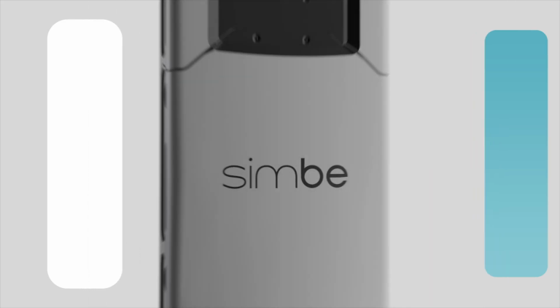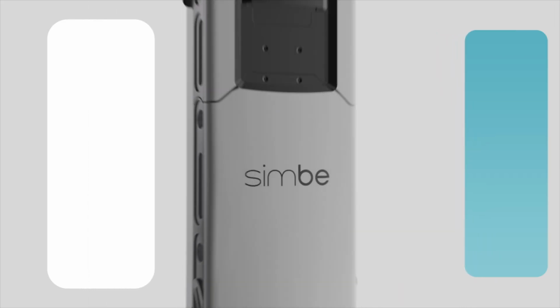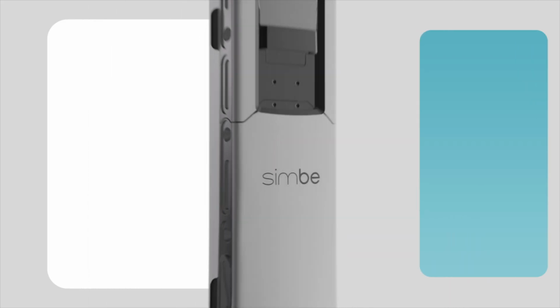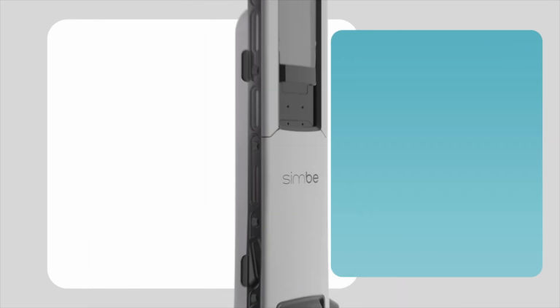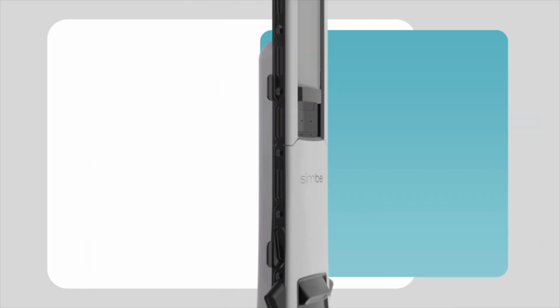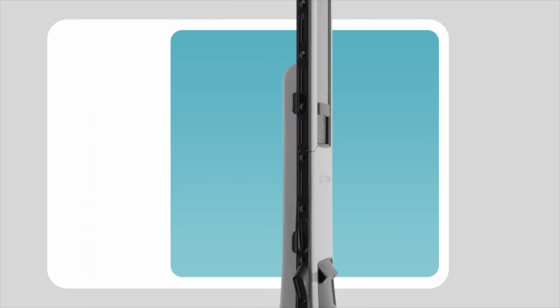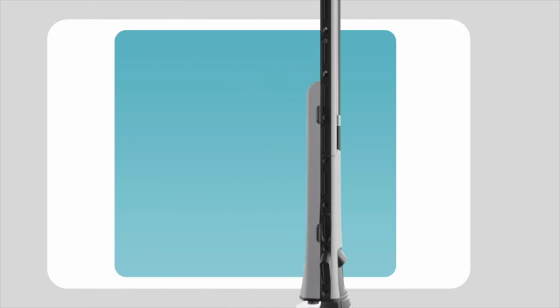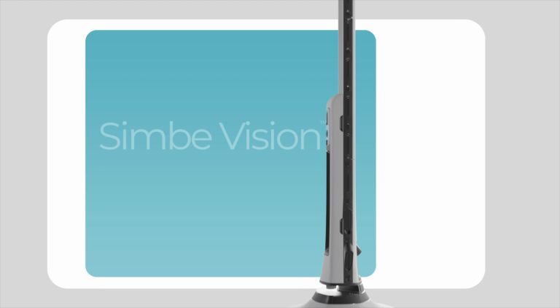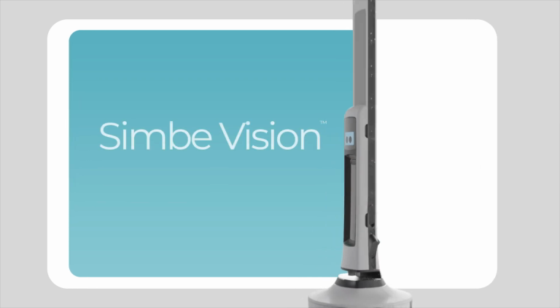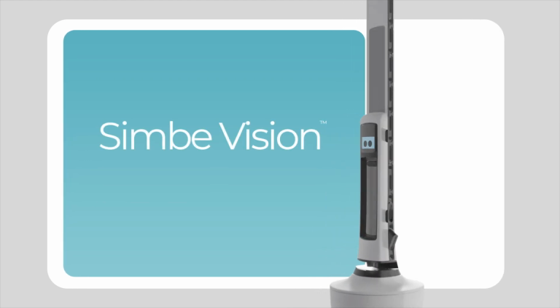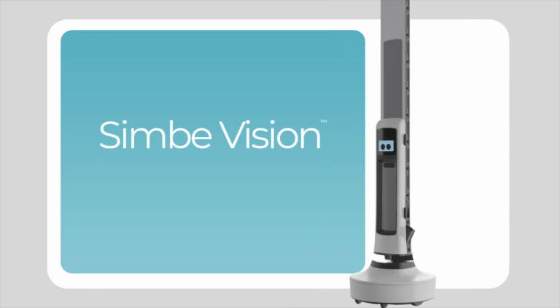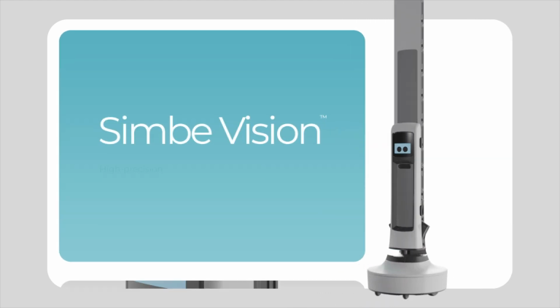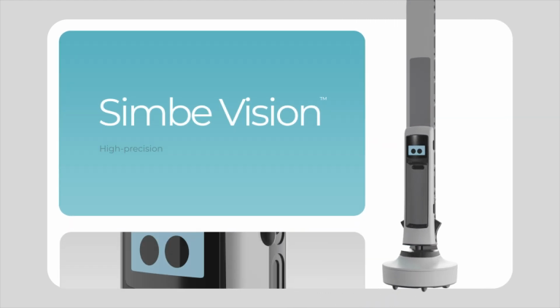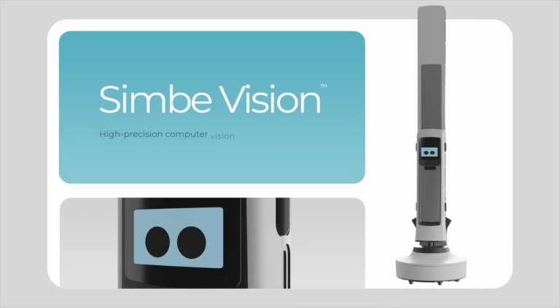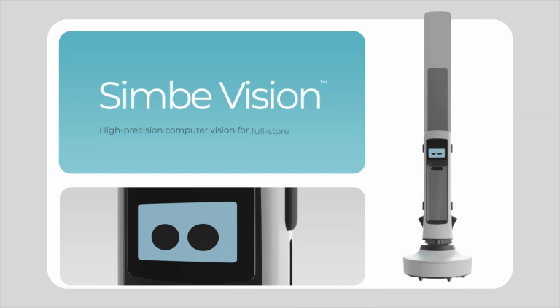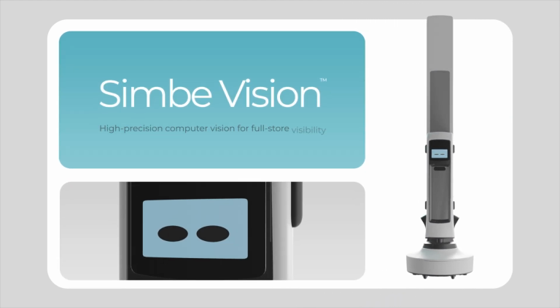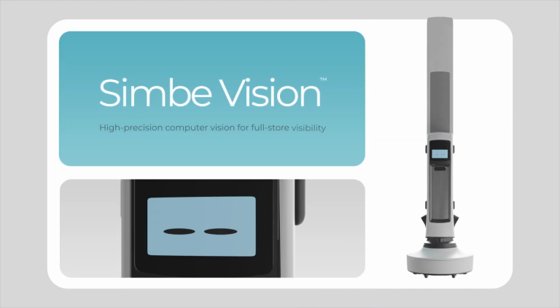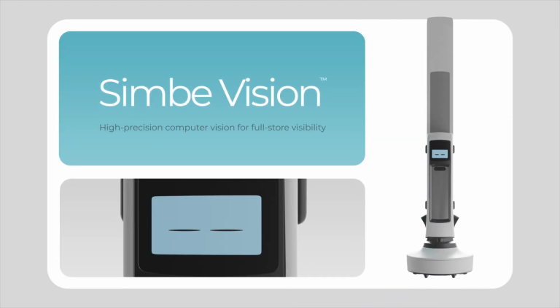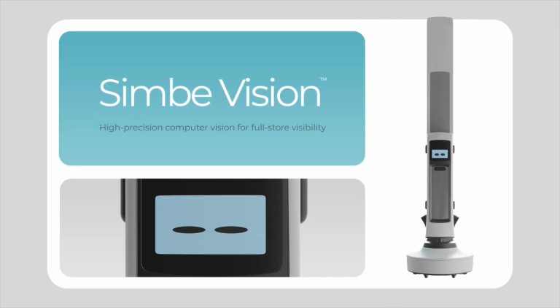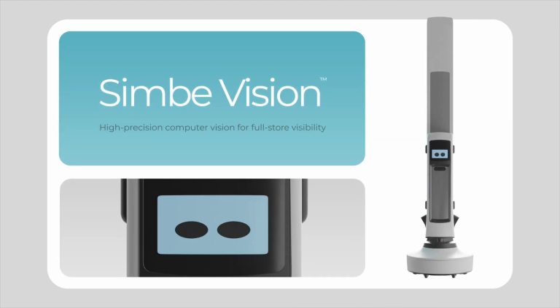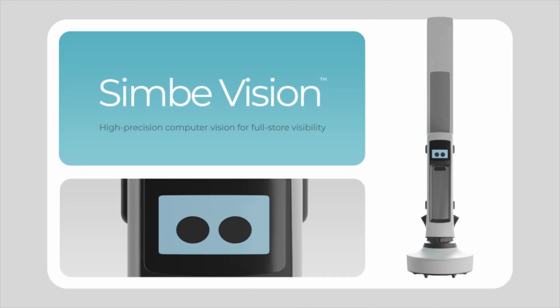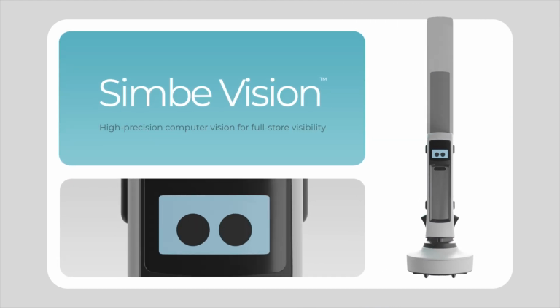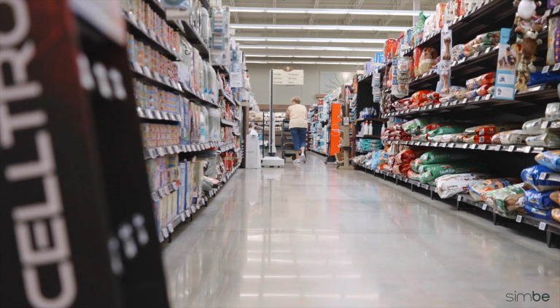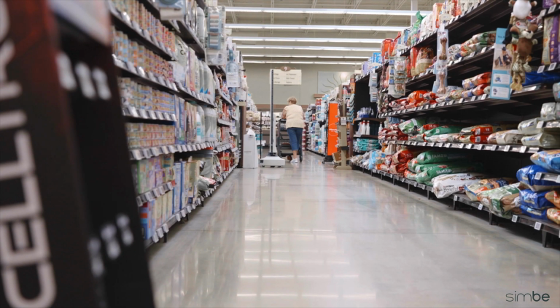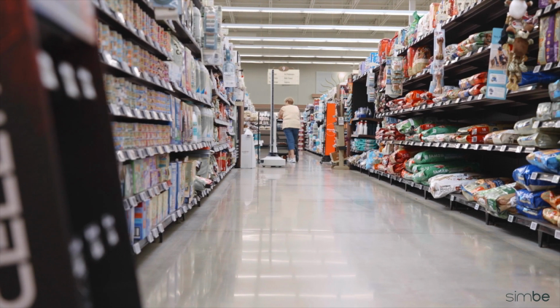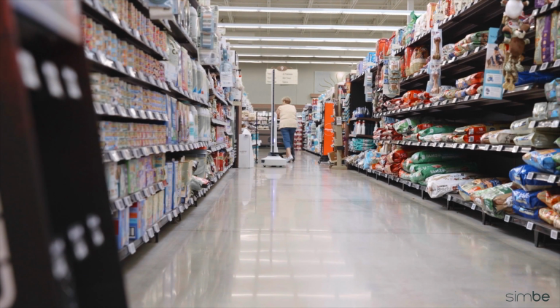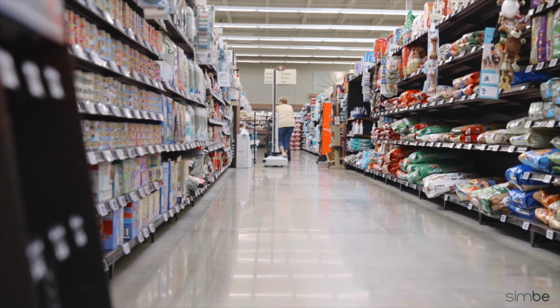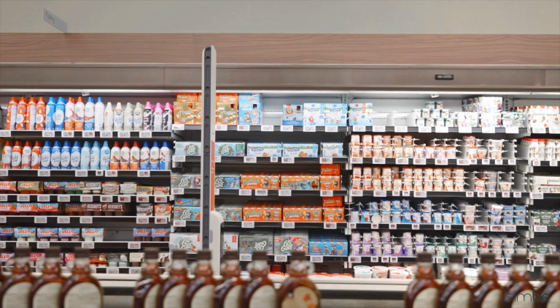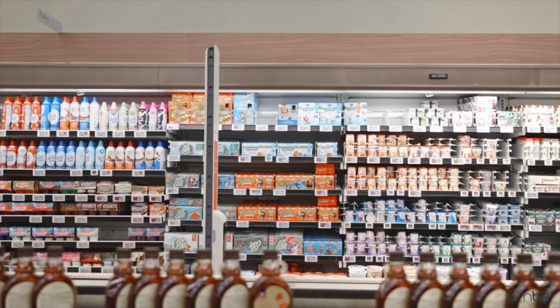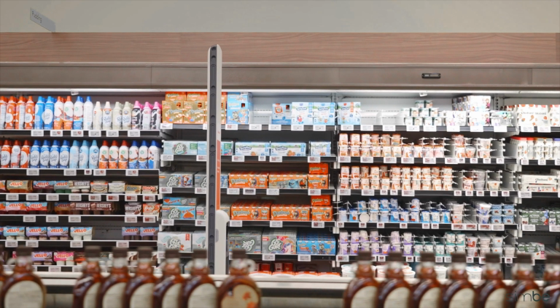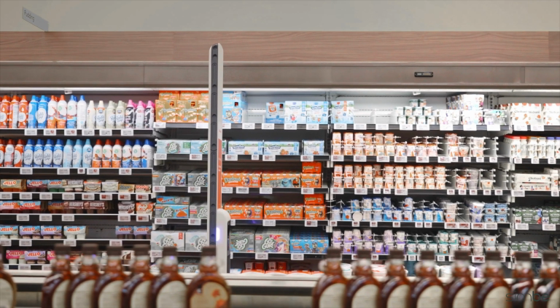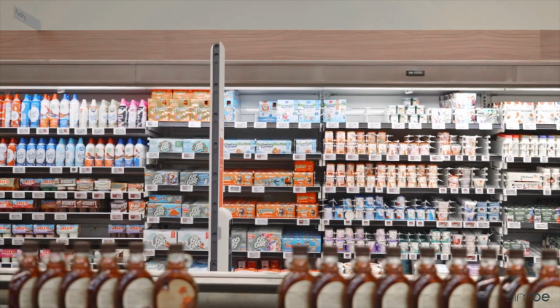SimbiVision can help — retail's most advanced computer vision. Your eyes on the shelf, guiding the next best move.